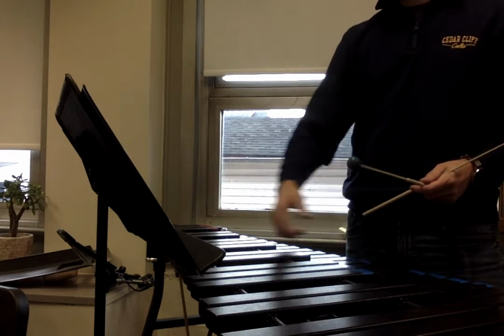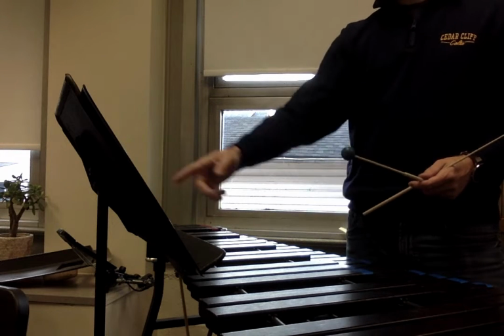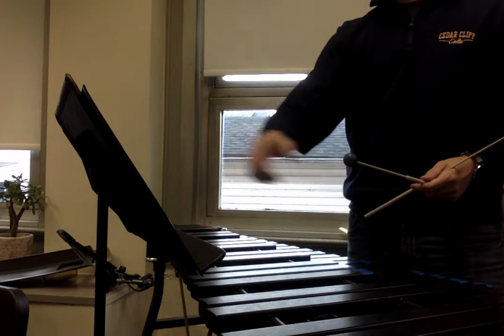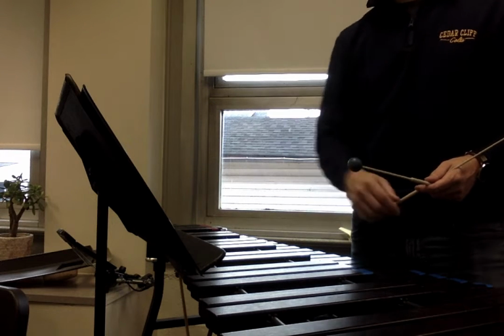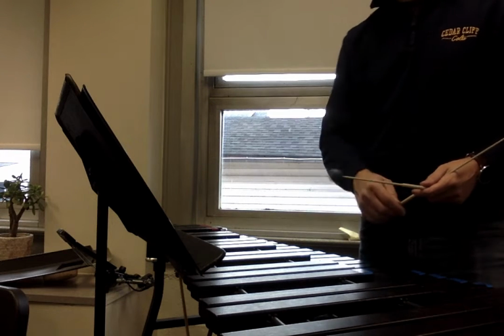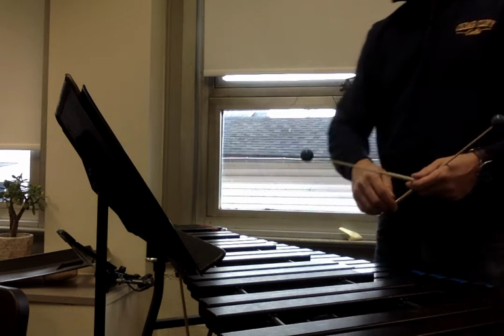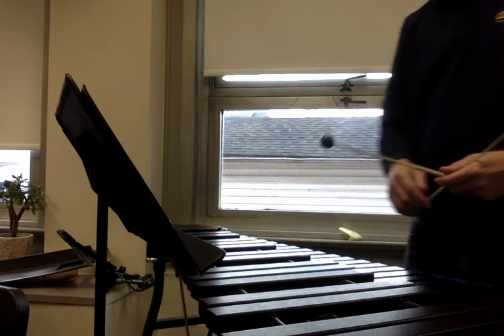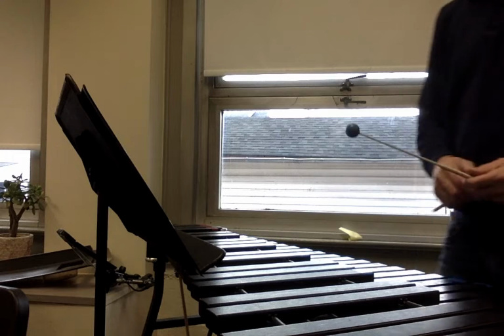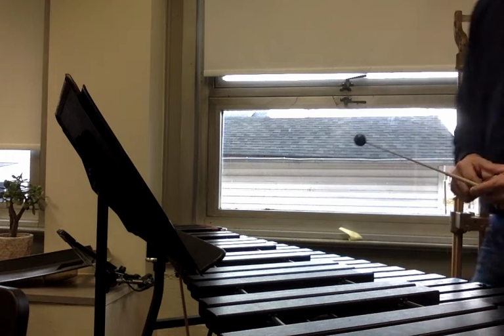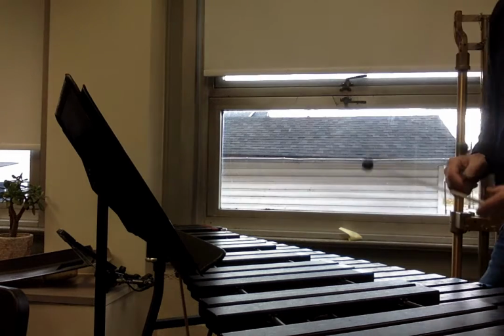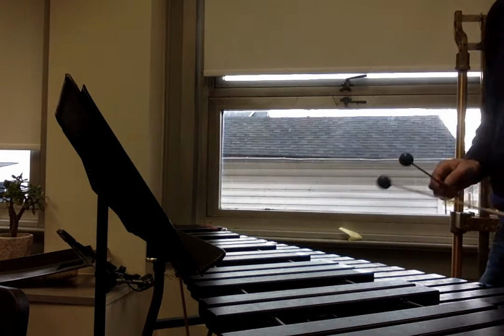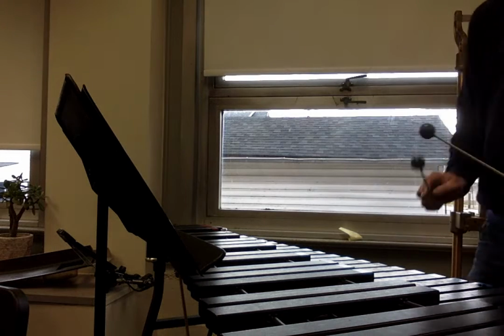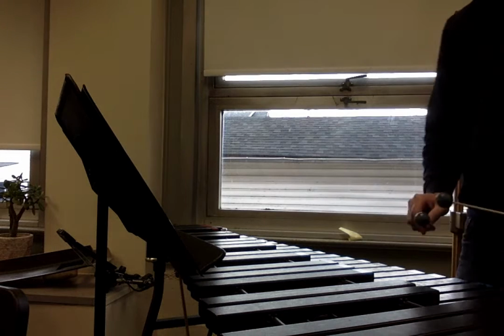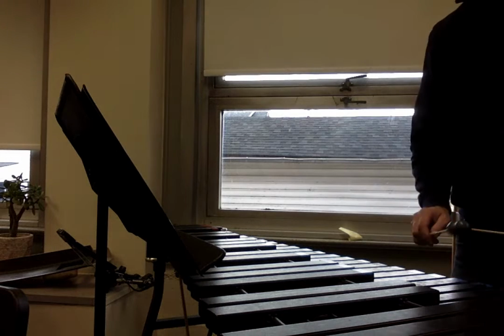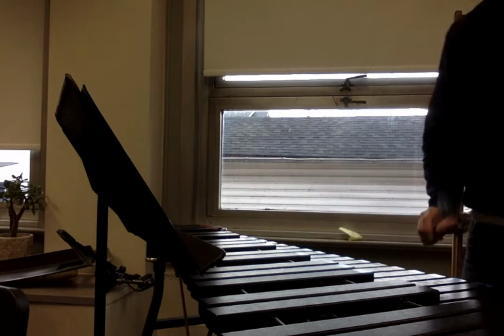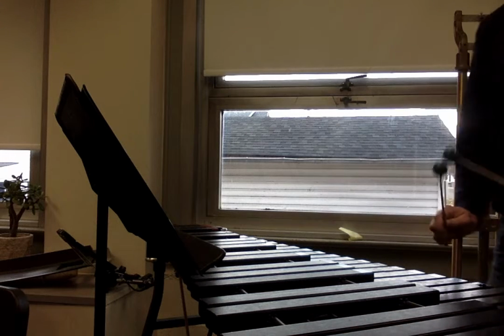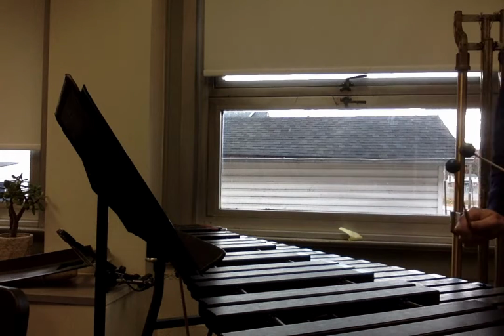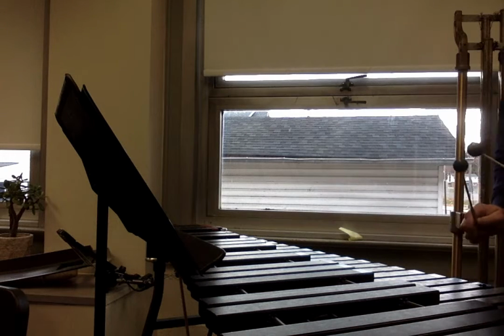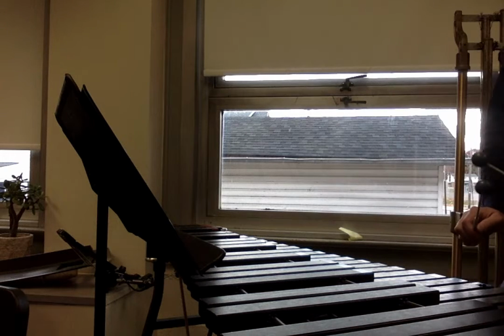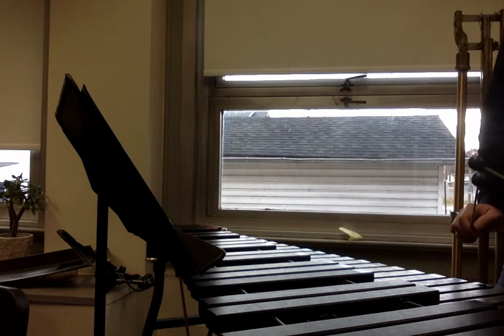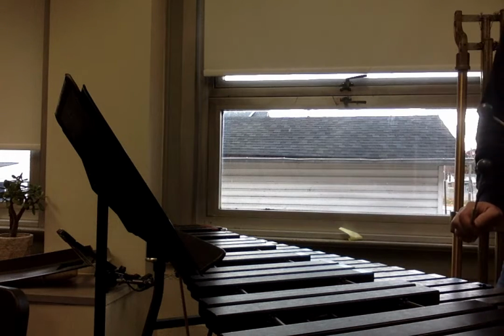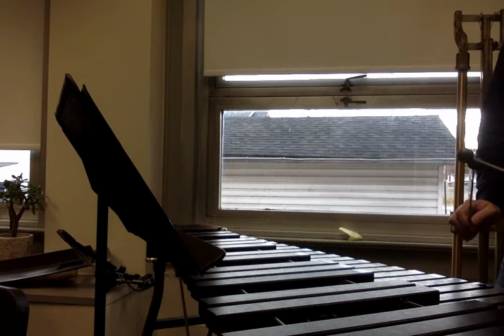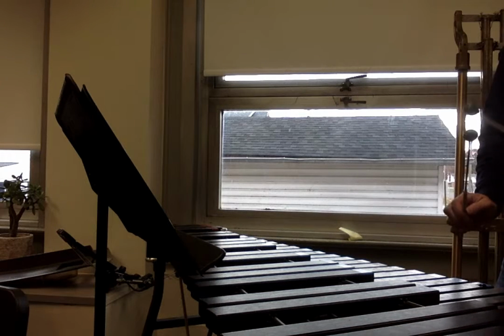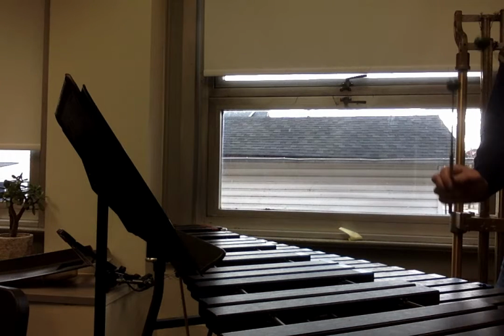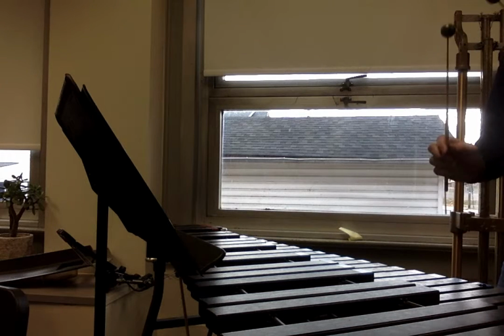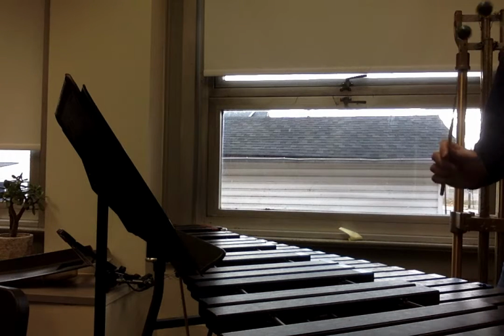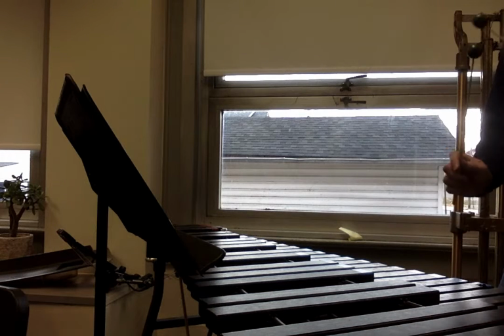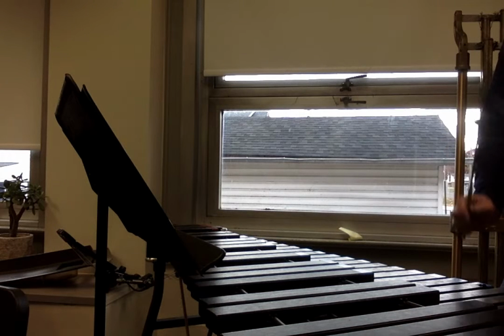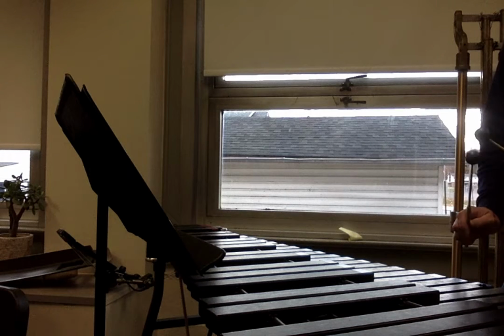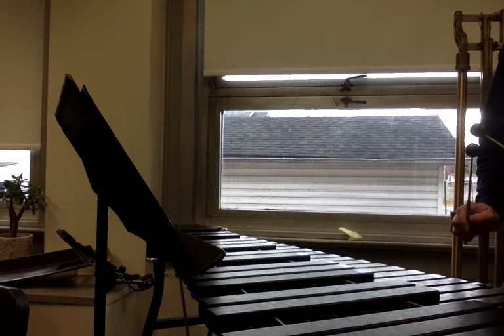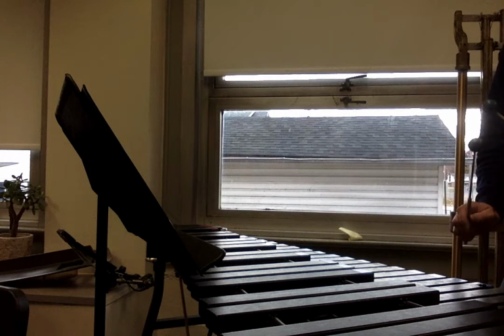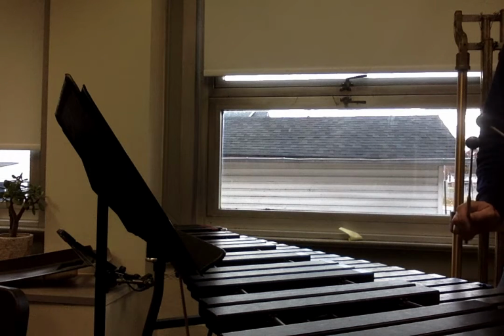Here's number 5, starting on D. One, two, ready, play.